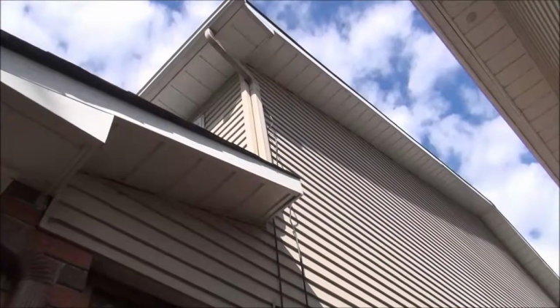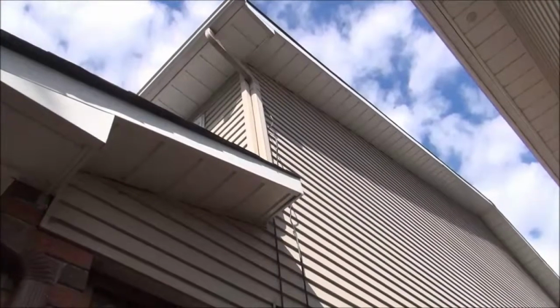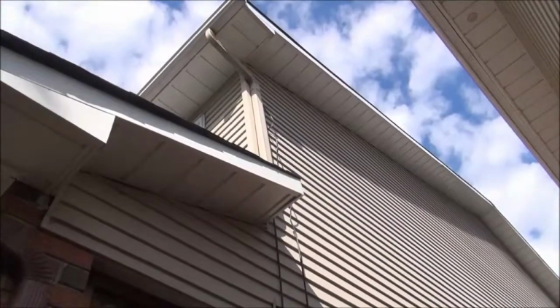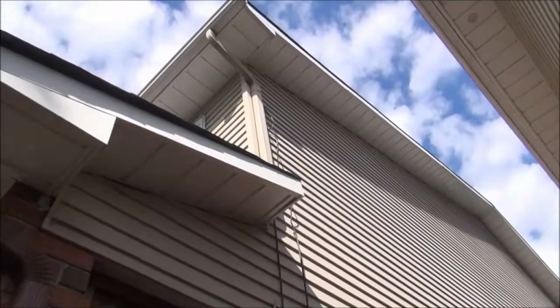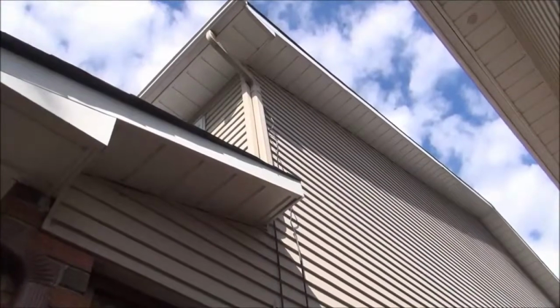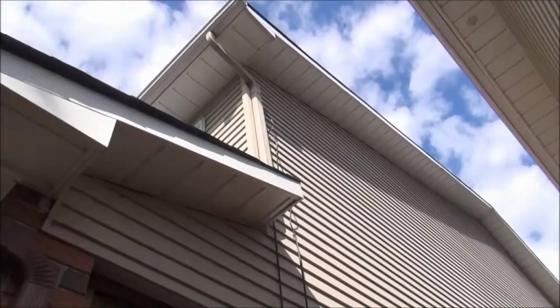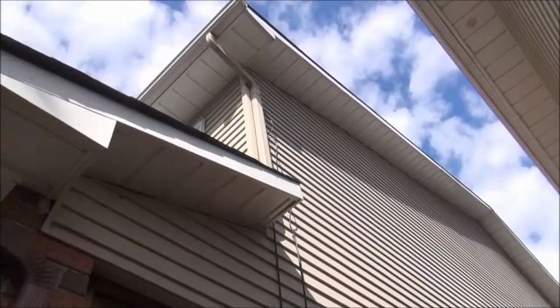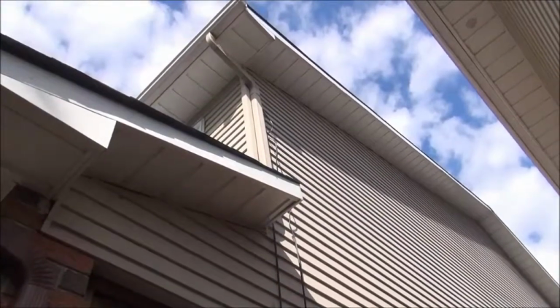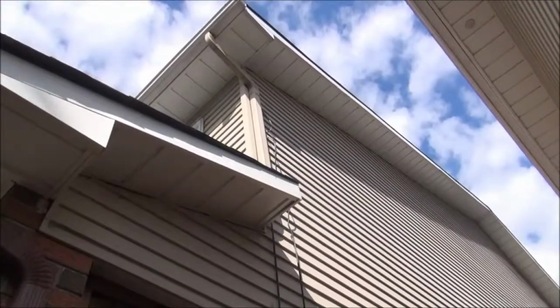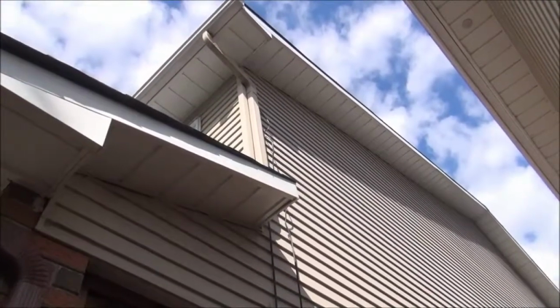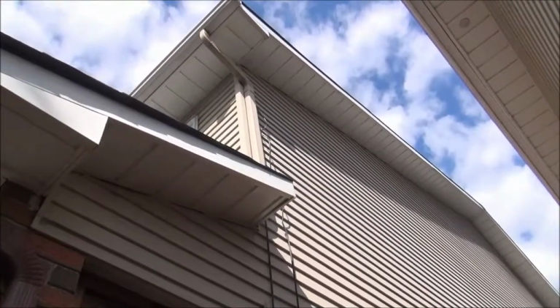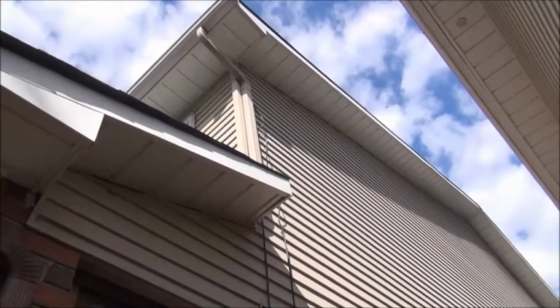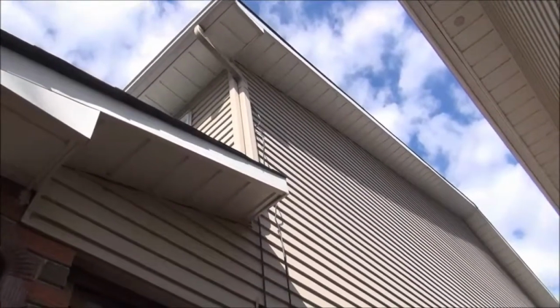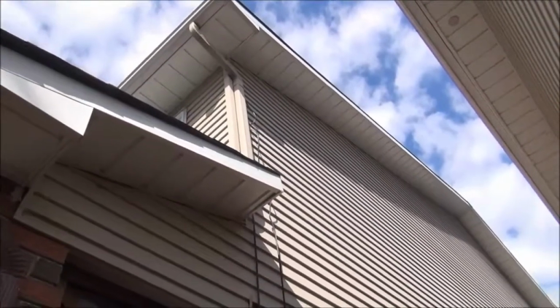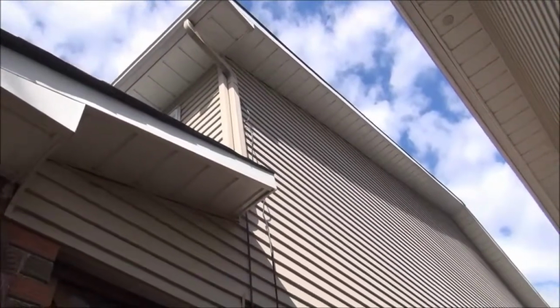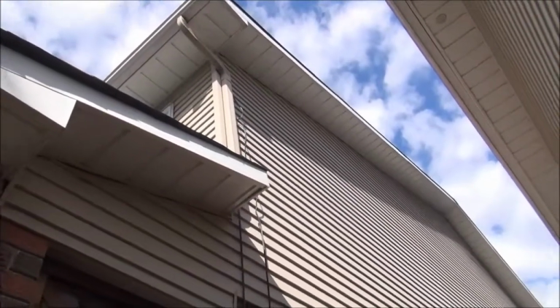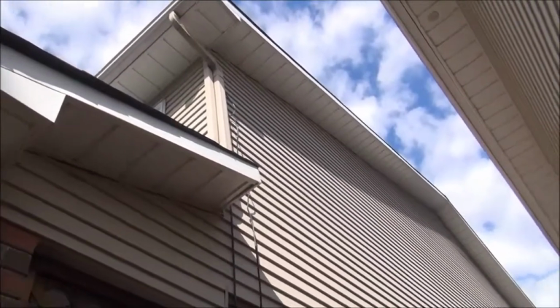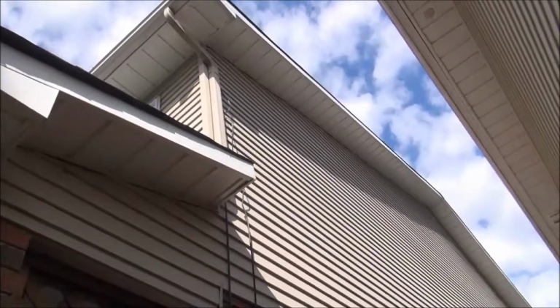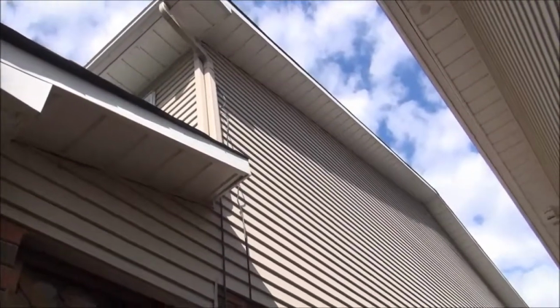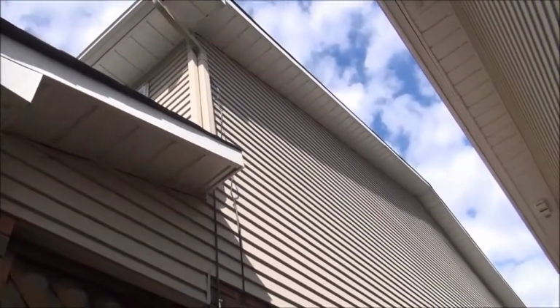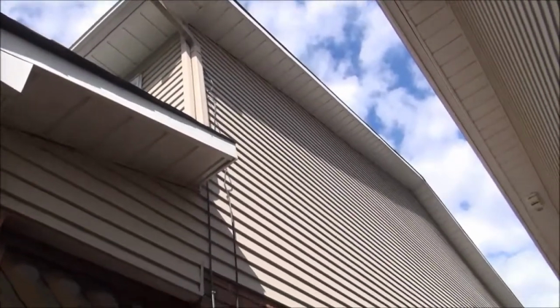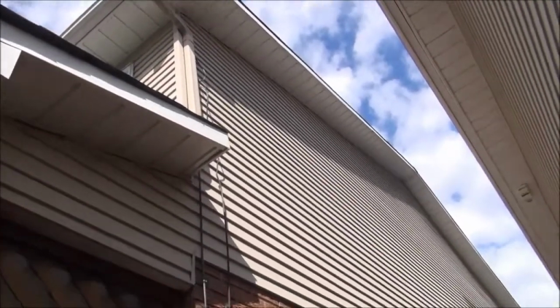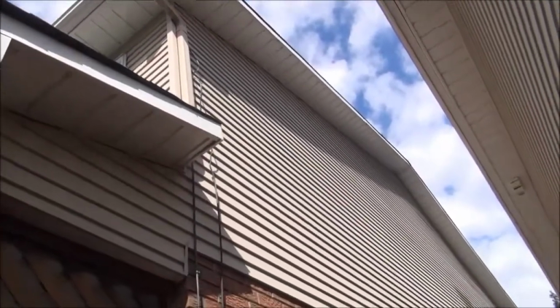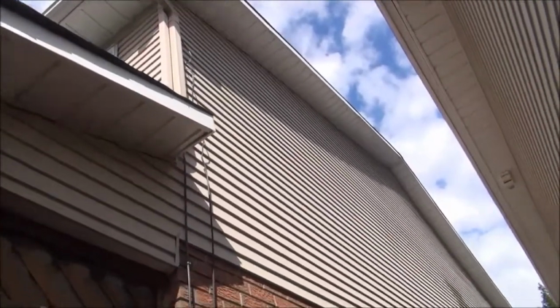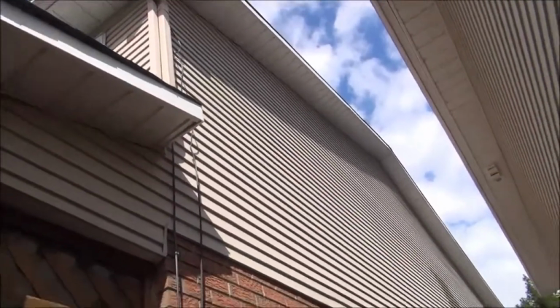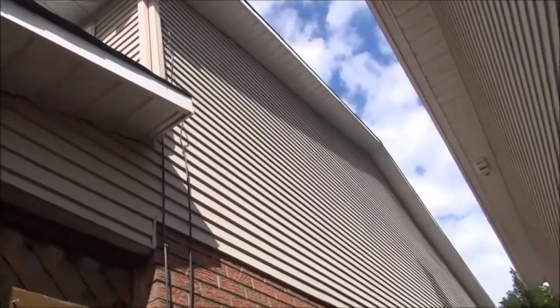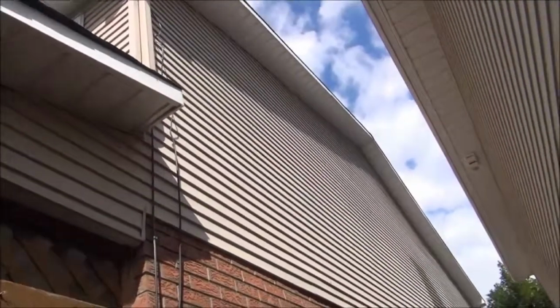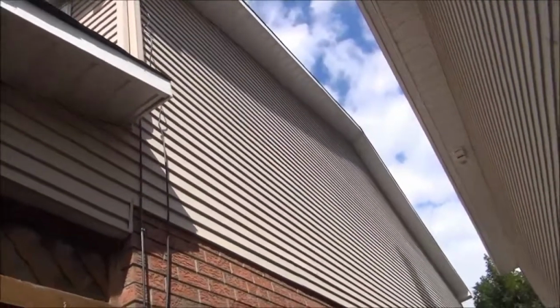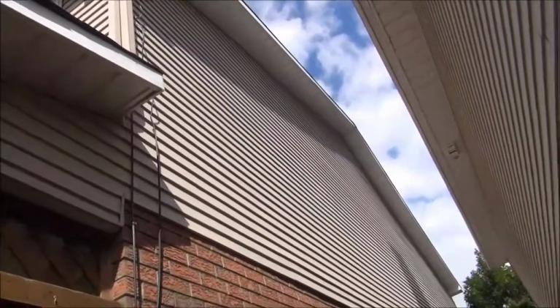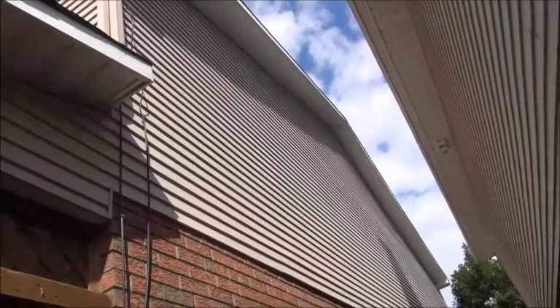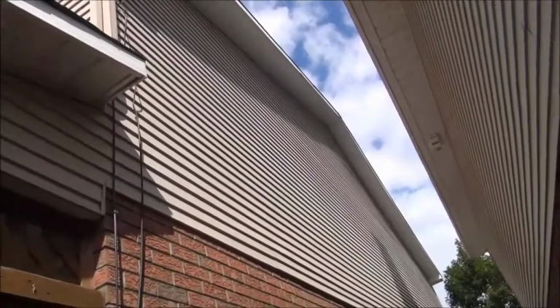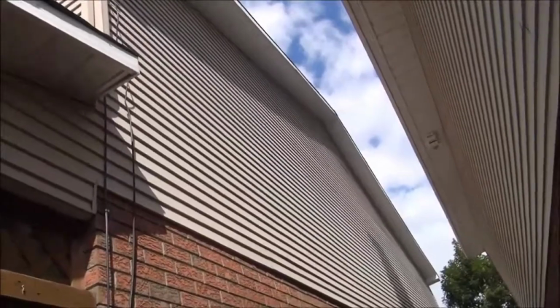He'll take a look at your soffits to make sure they're well vented so that you've got adequate airflow going through your attic.